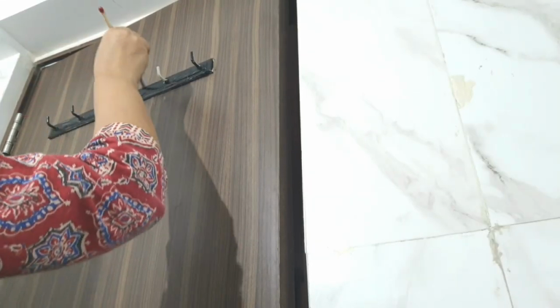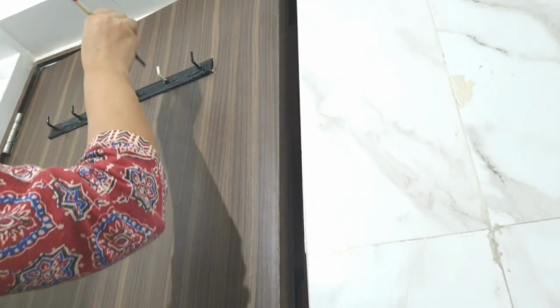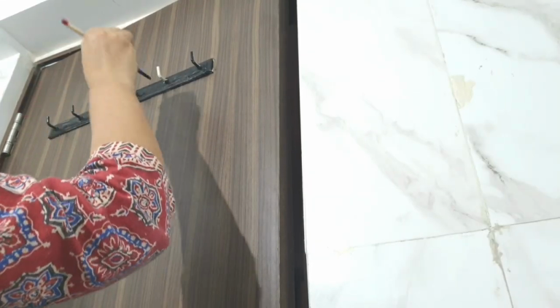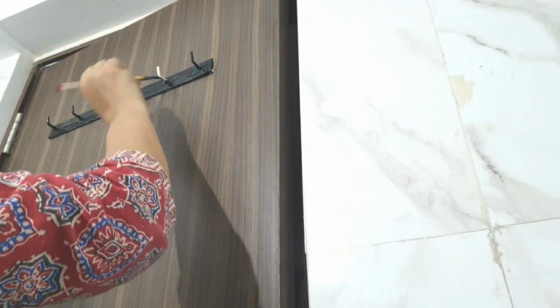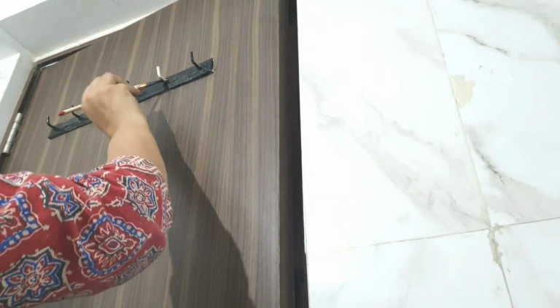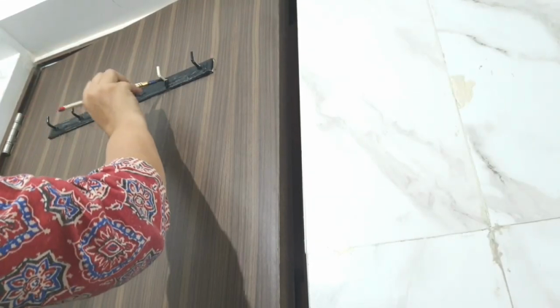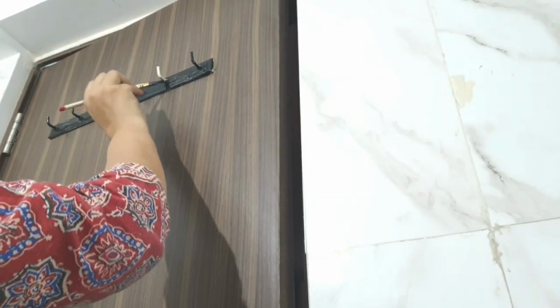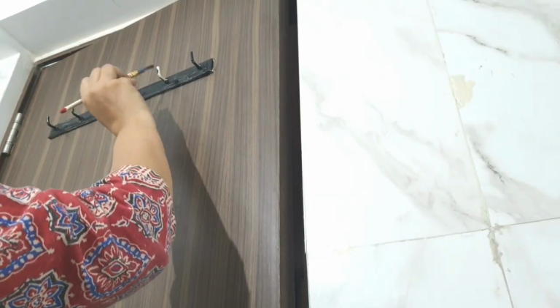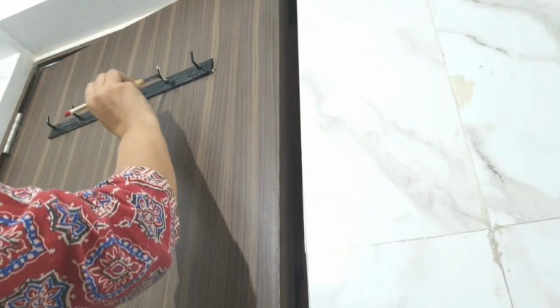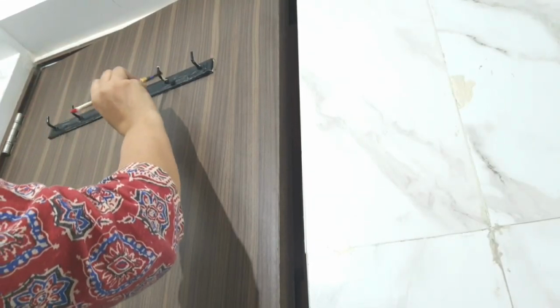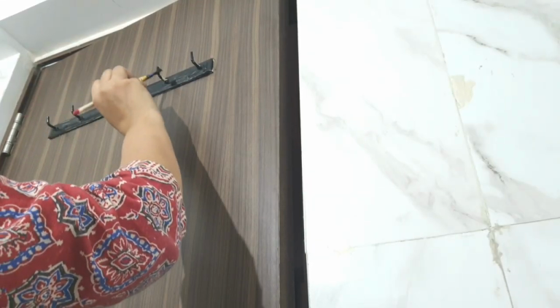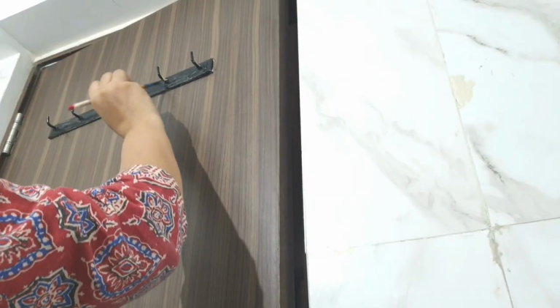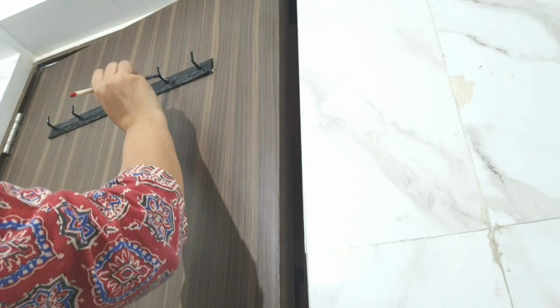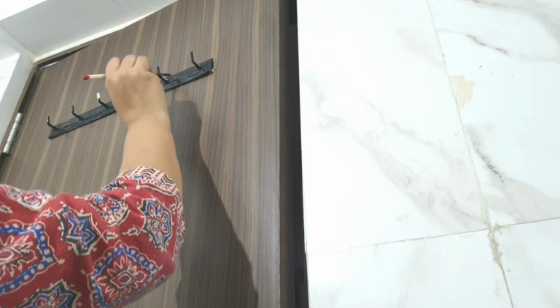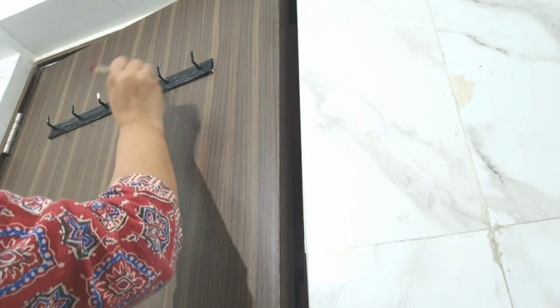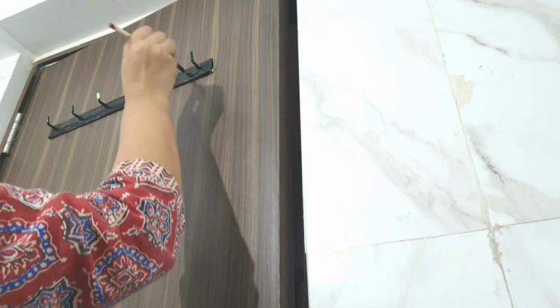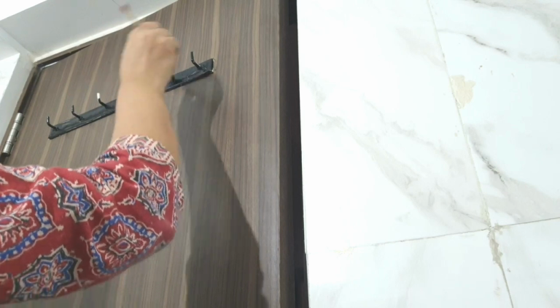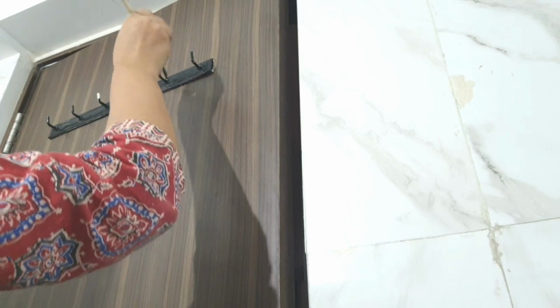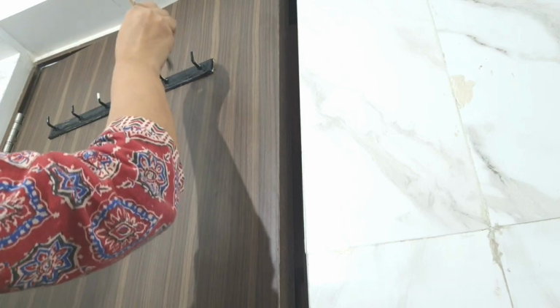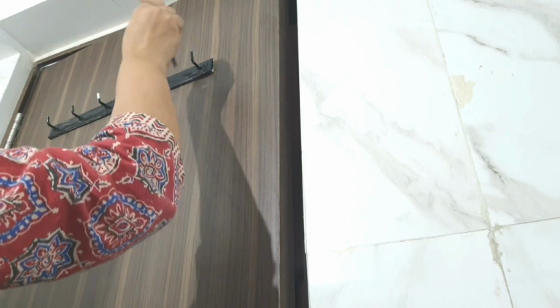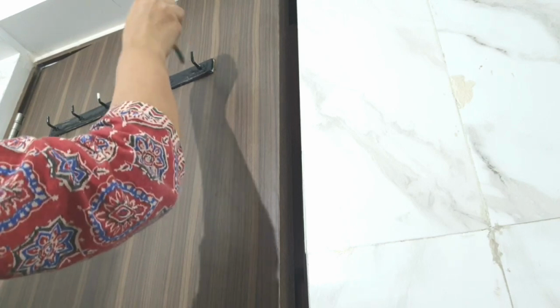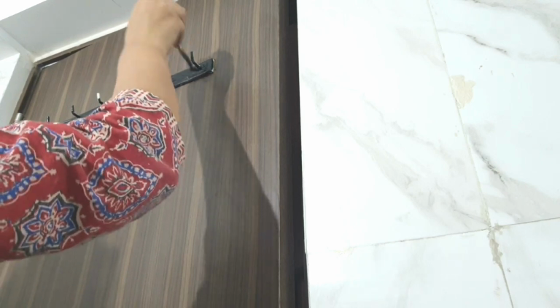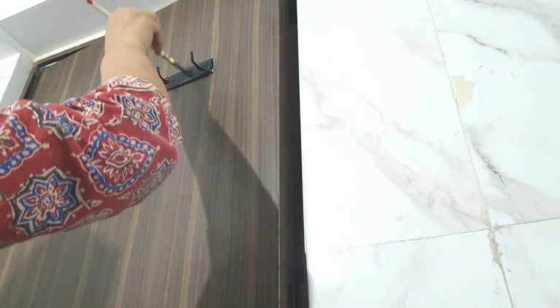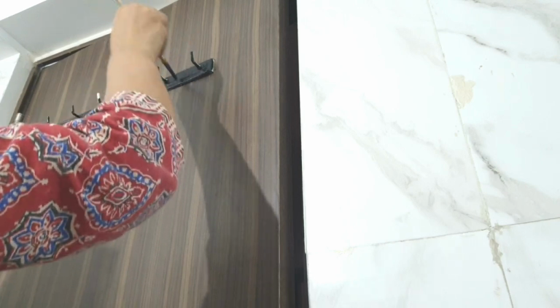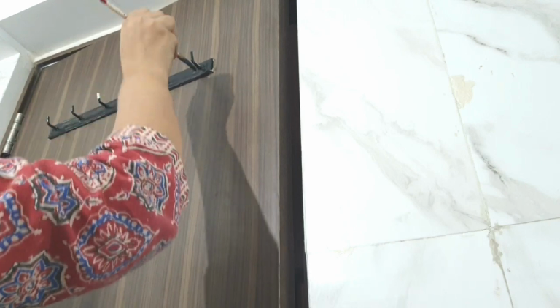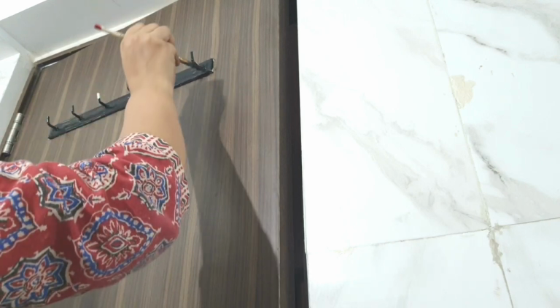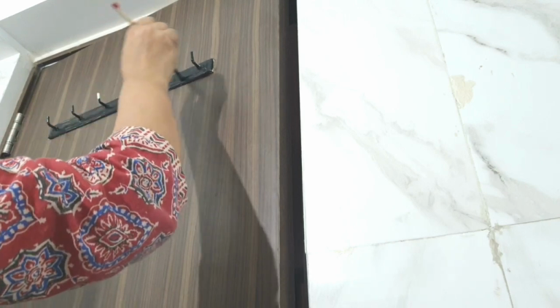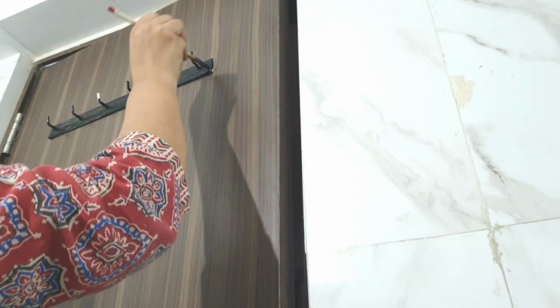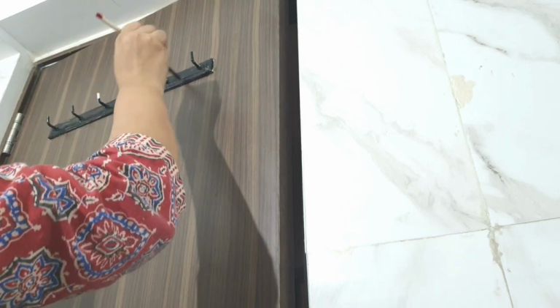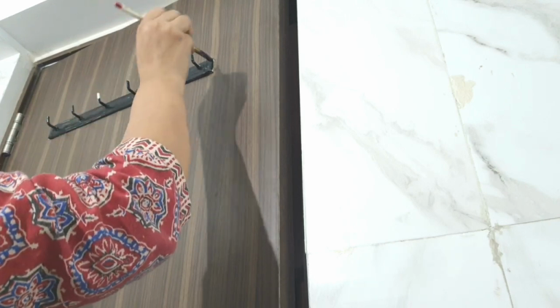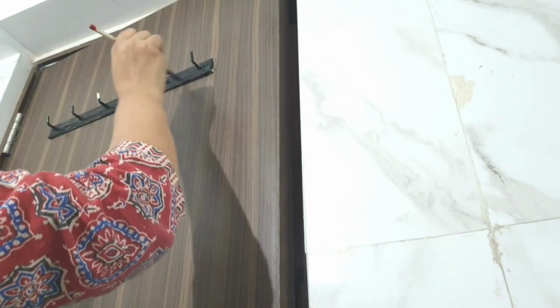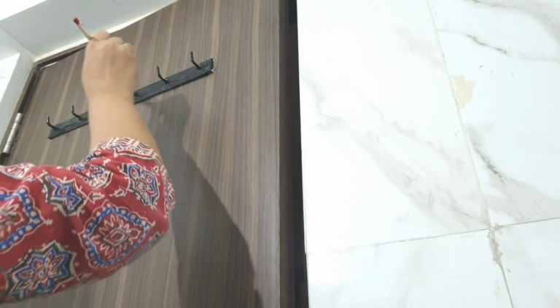I am painting these back door hooks in black.